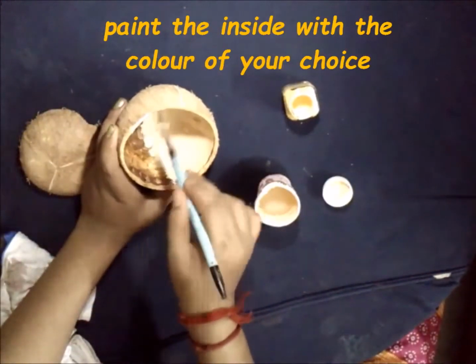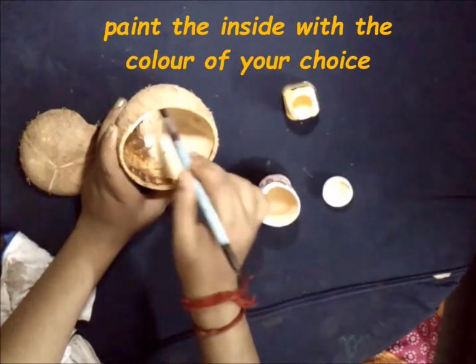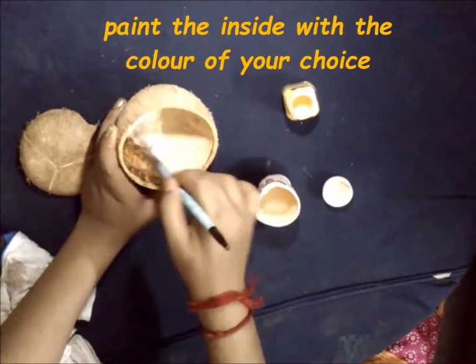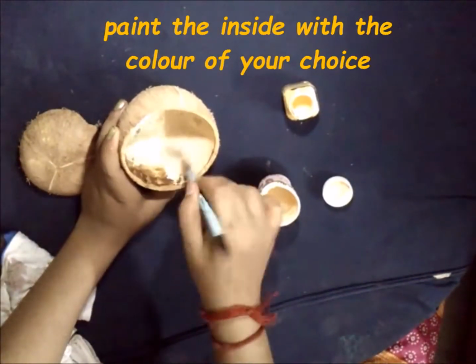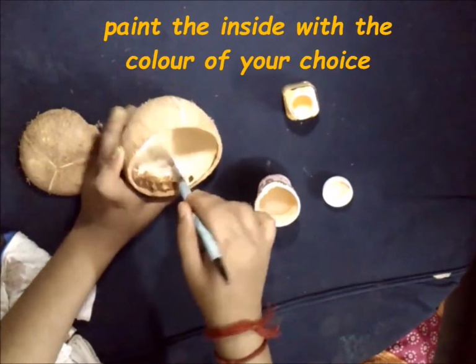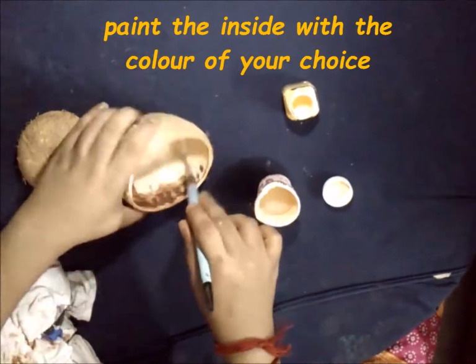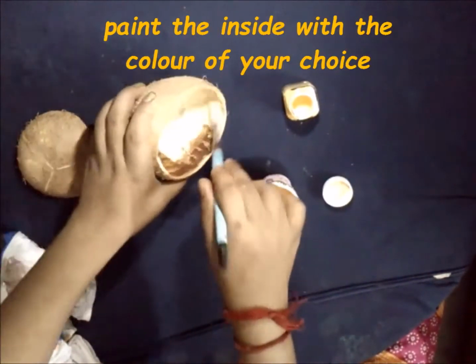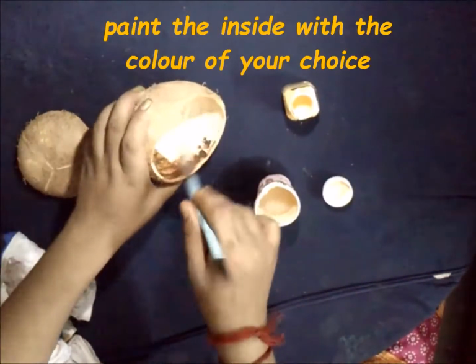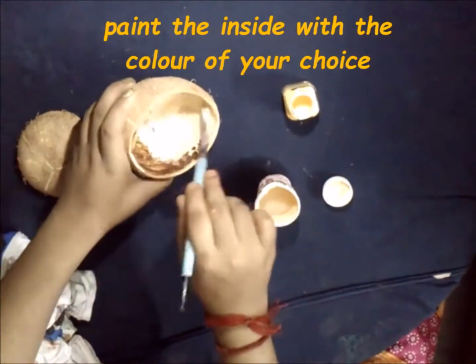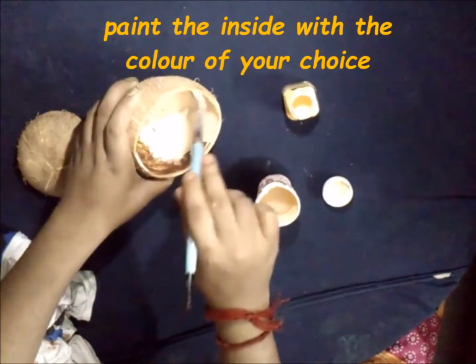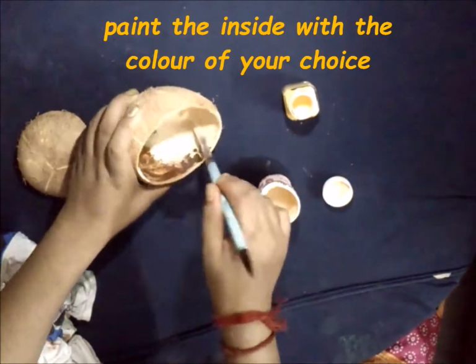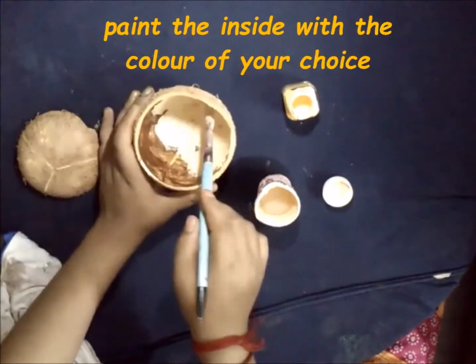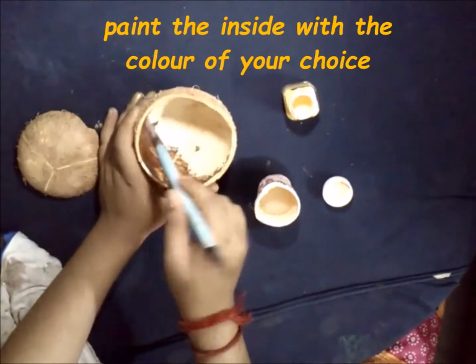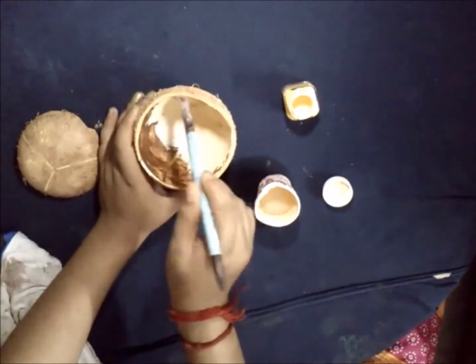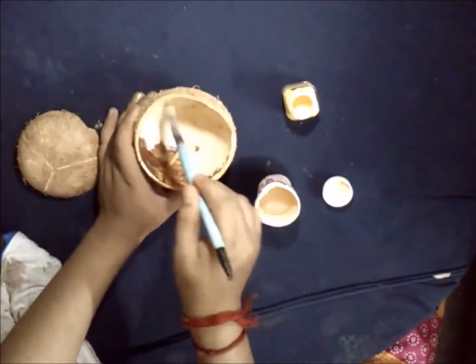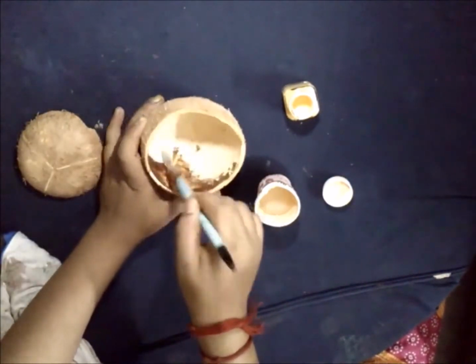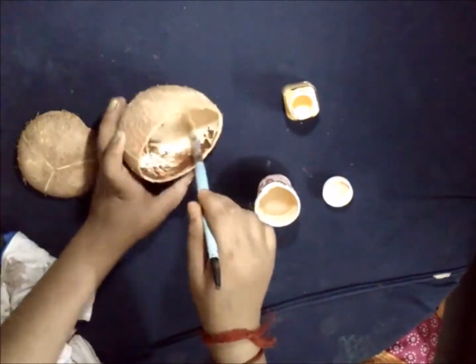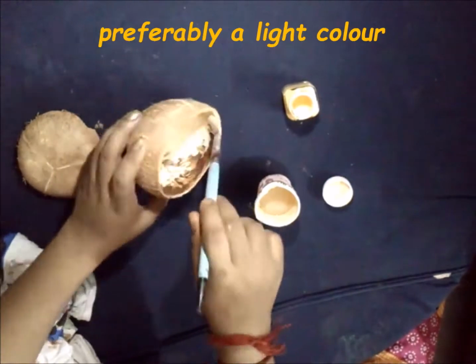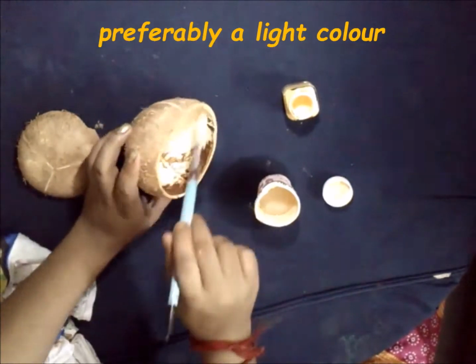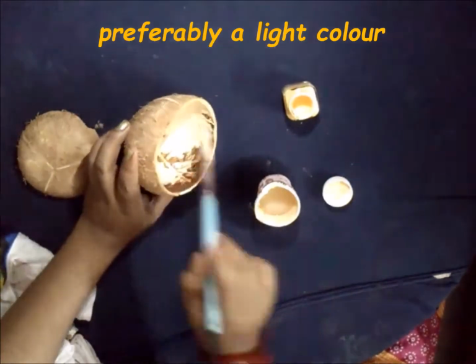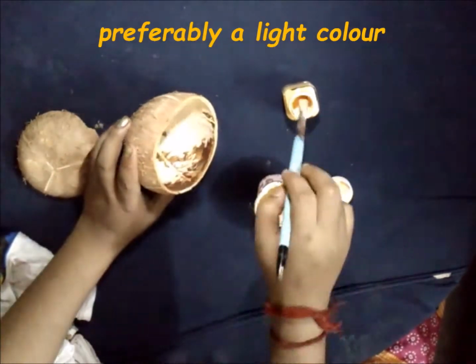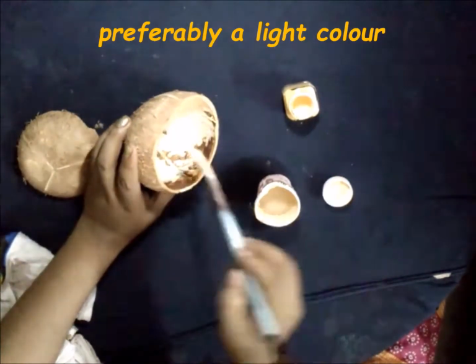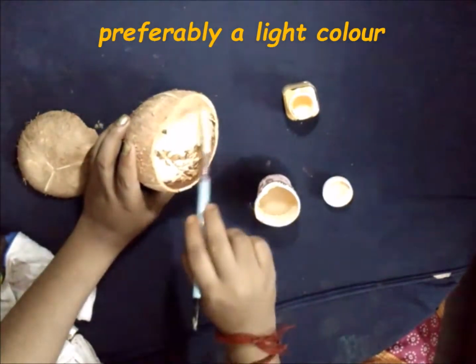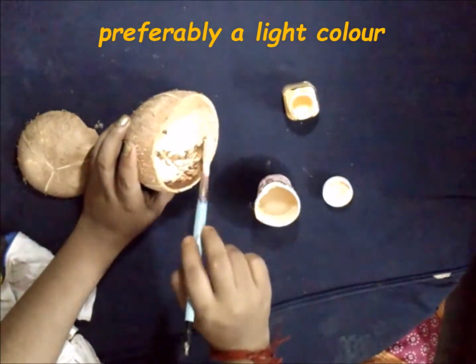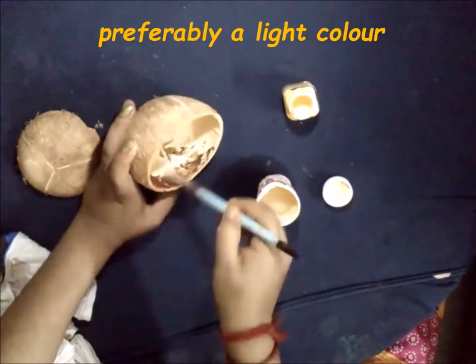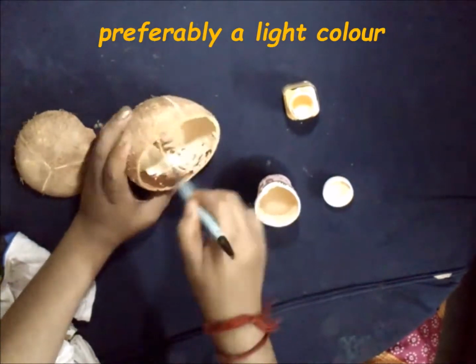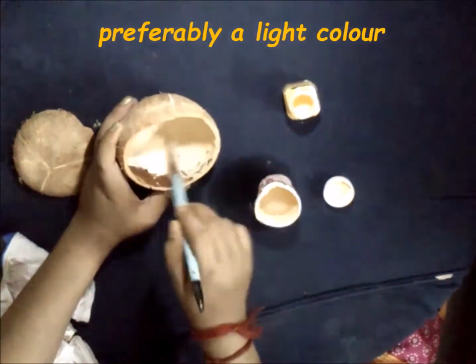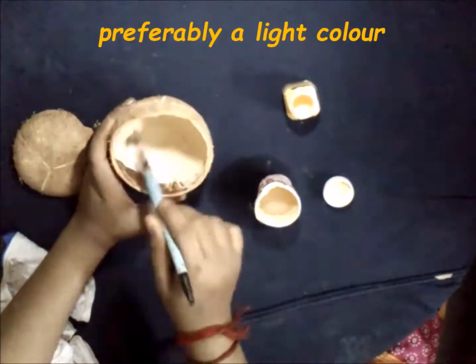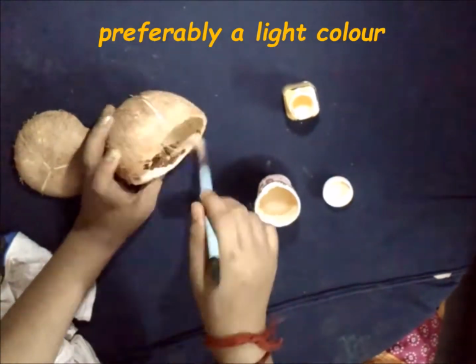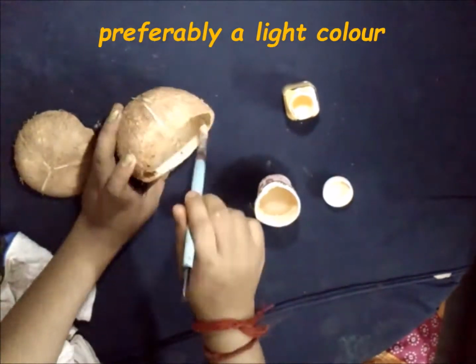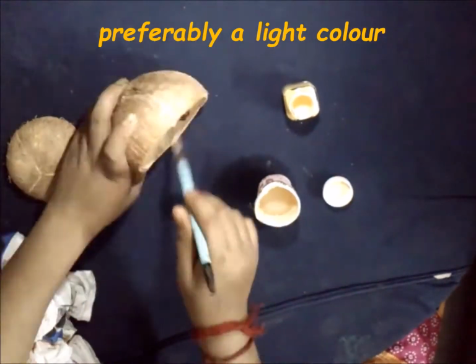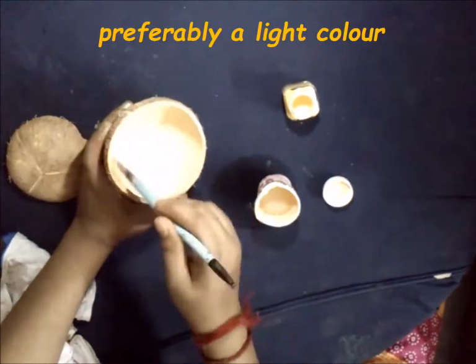Now paint the inside with the color of your choice, preferably a light color.